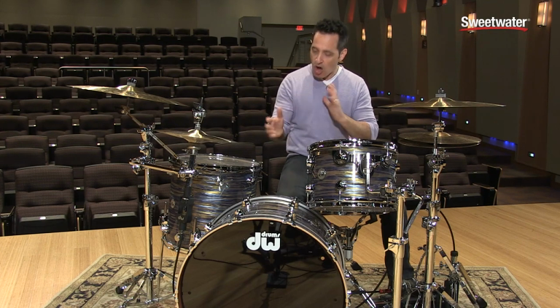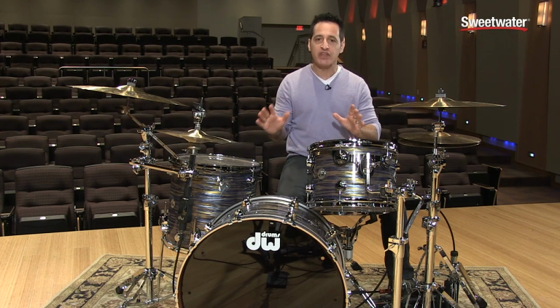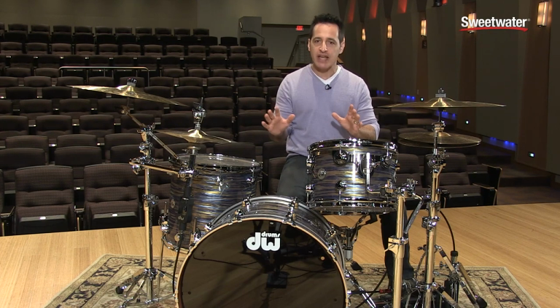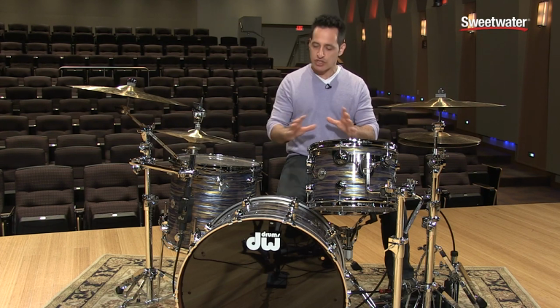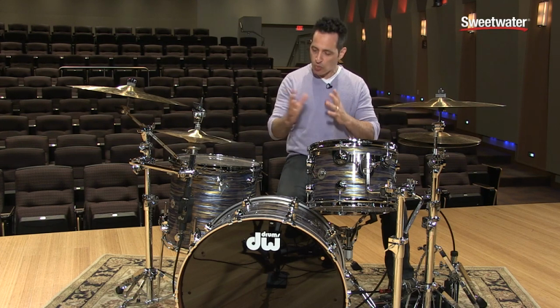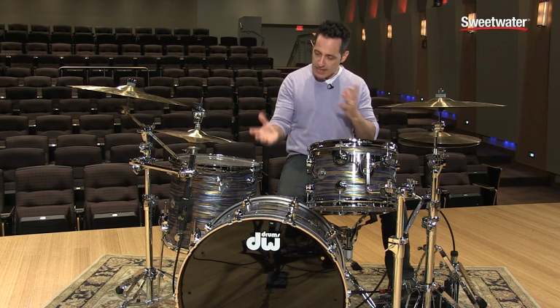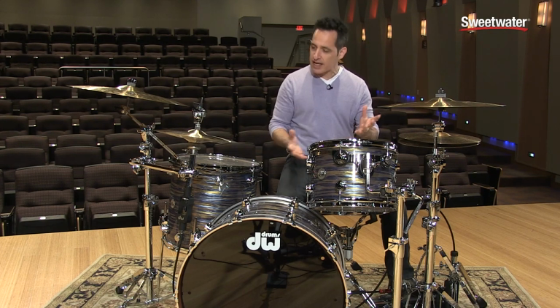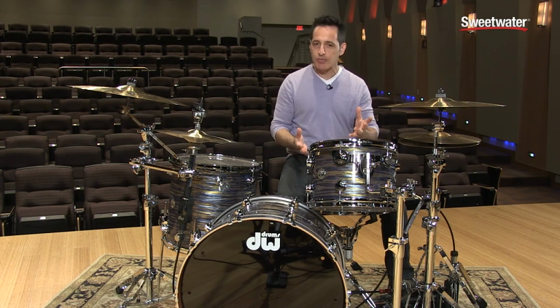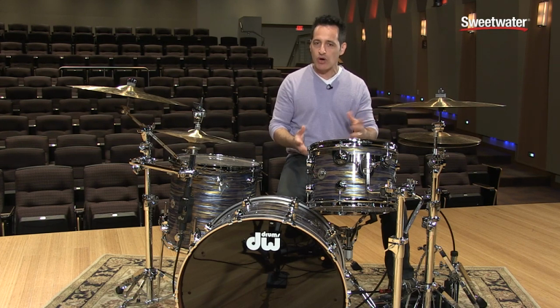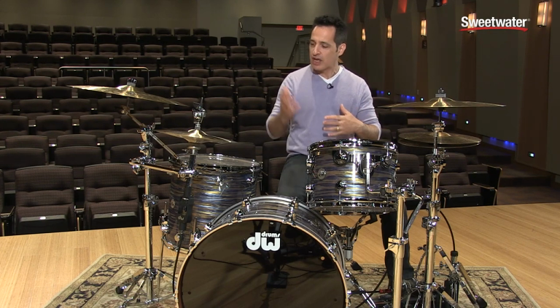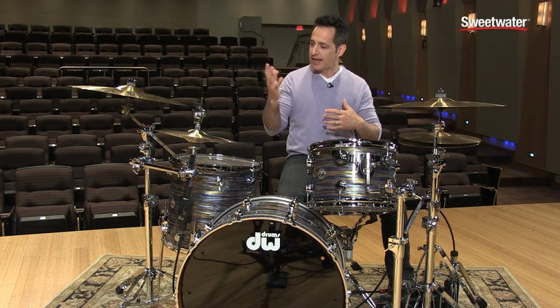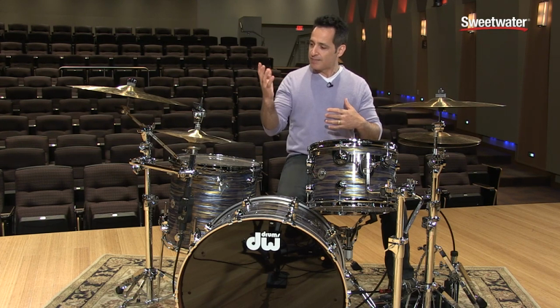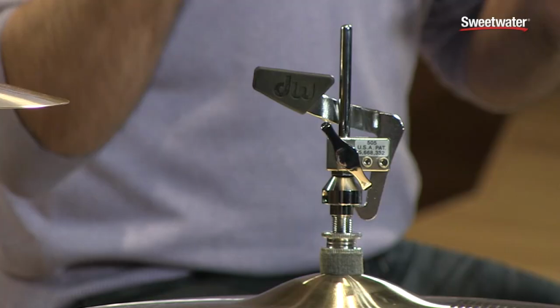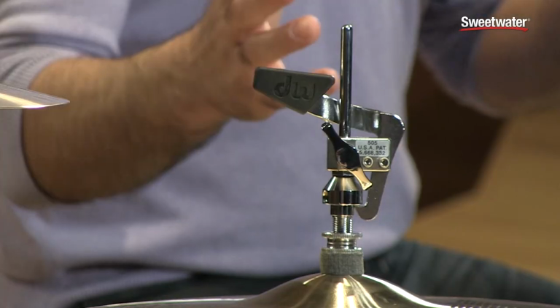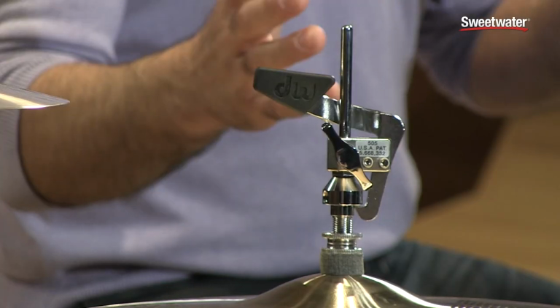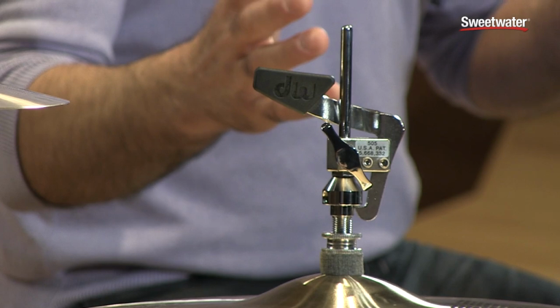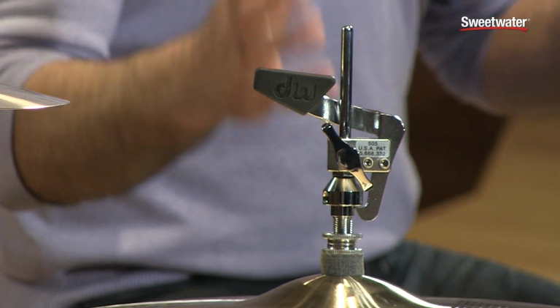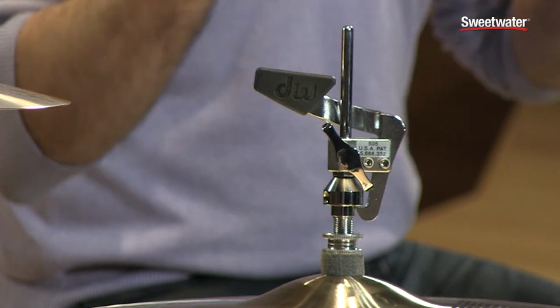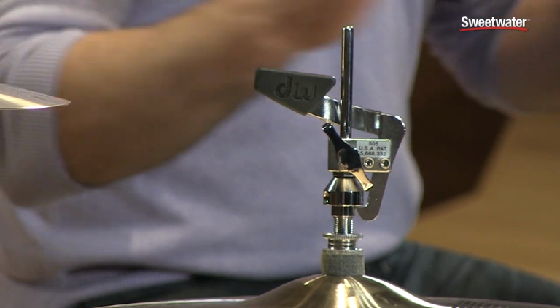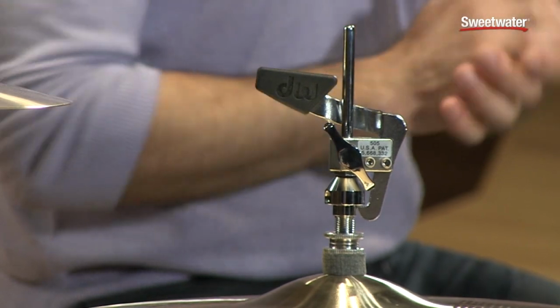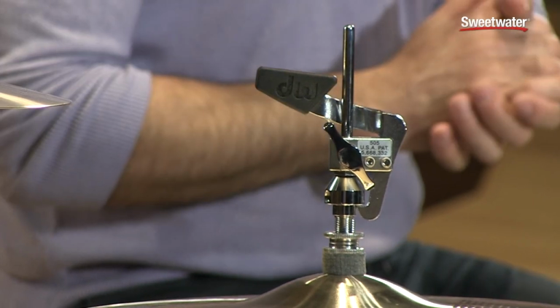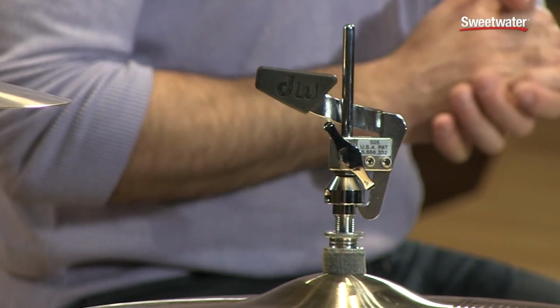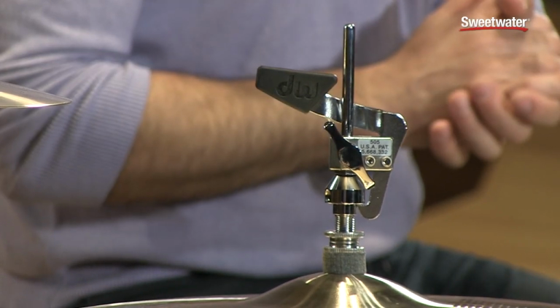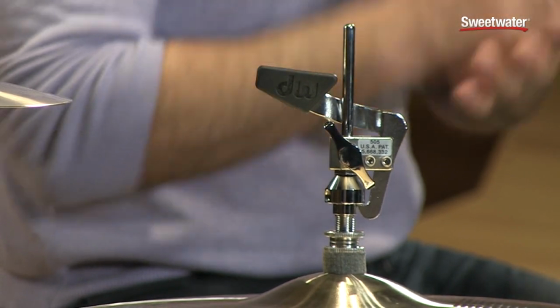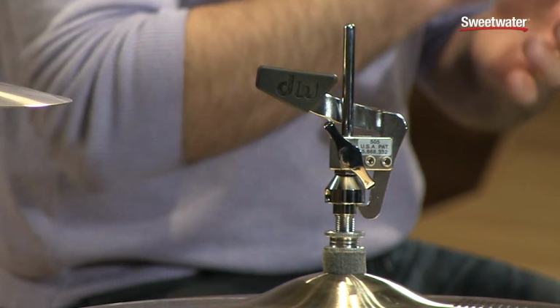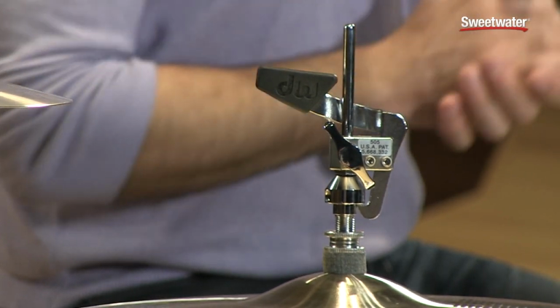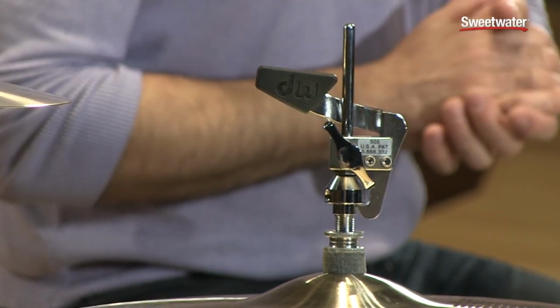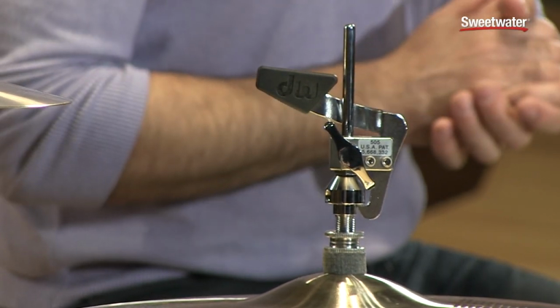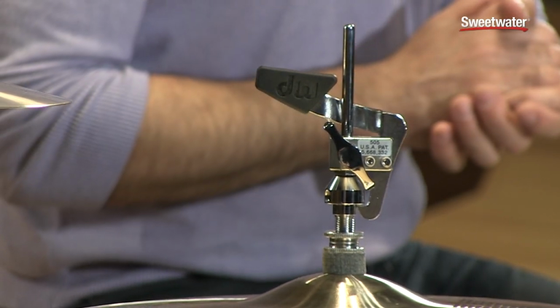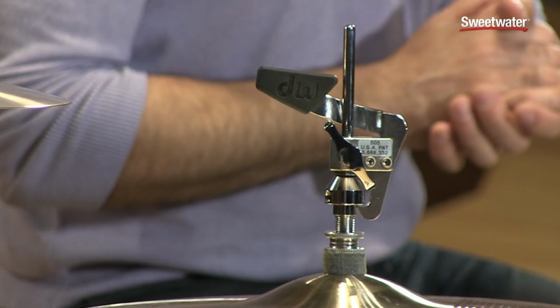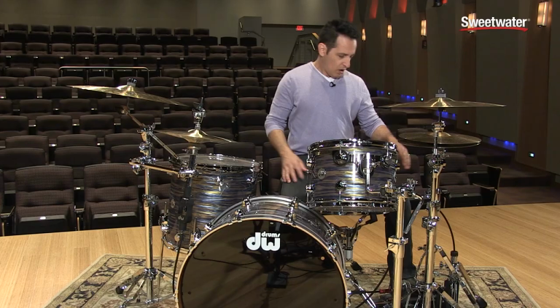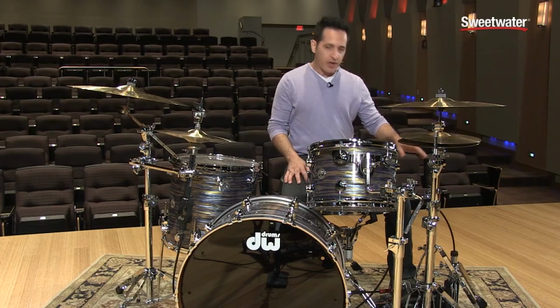All of the connections, the way the setup goes, the ease of use — it's all top-notch. Let's get into the details right now.